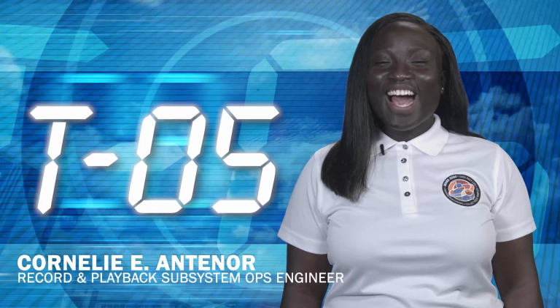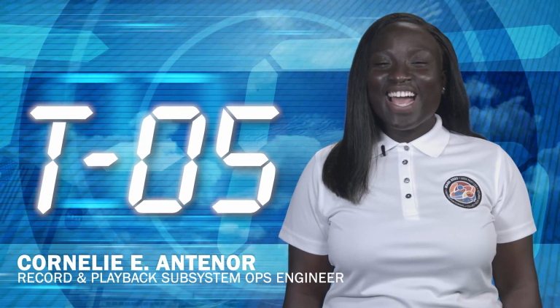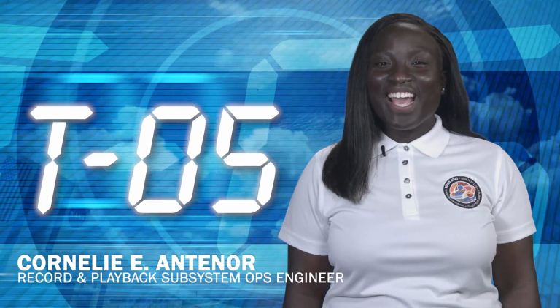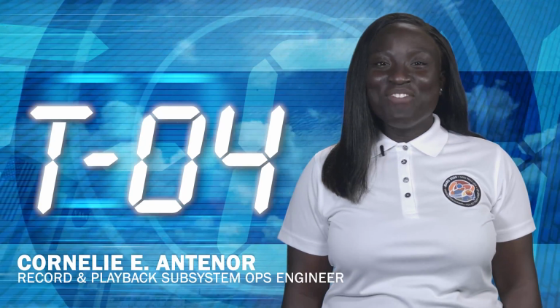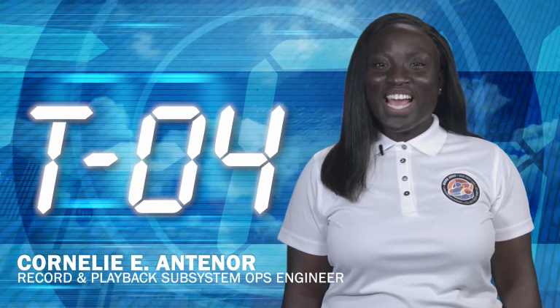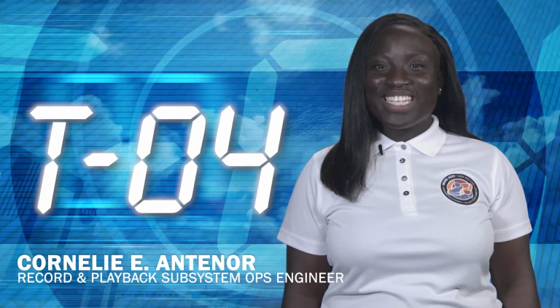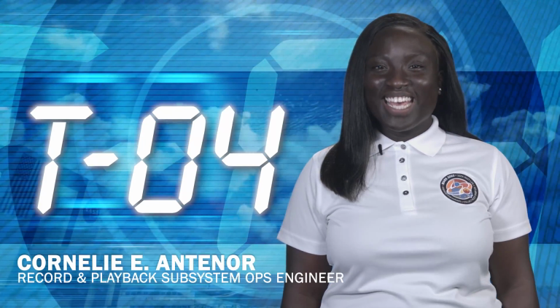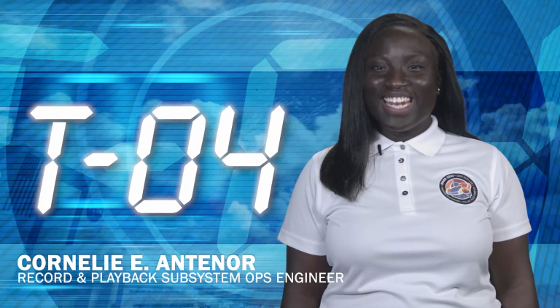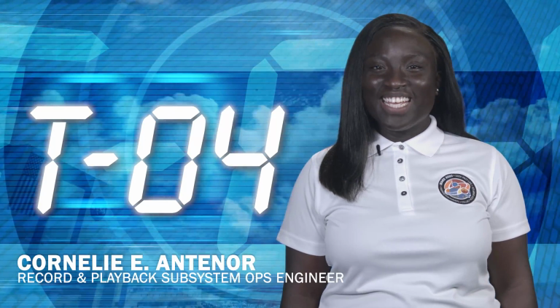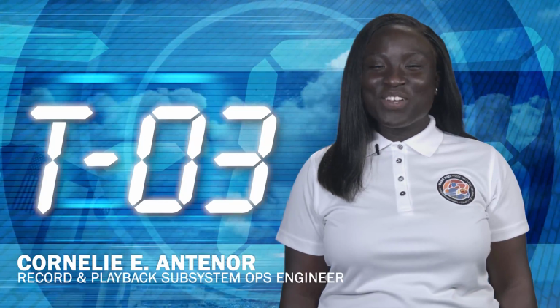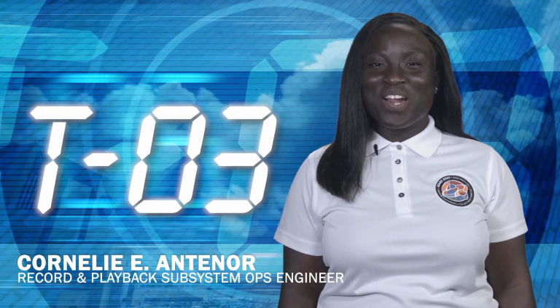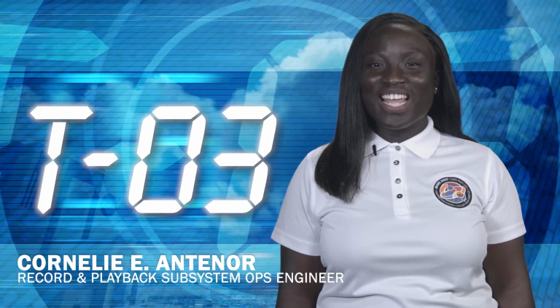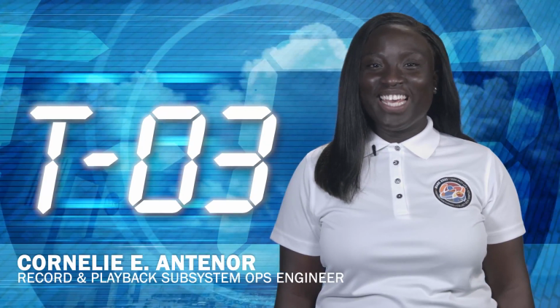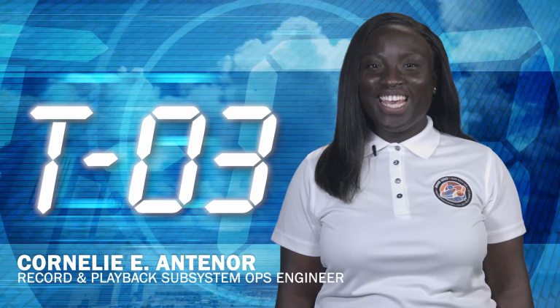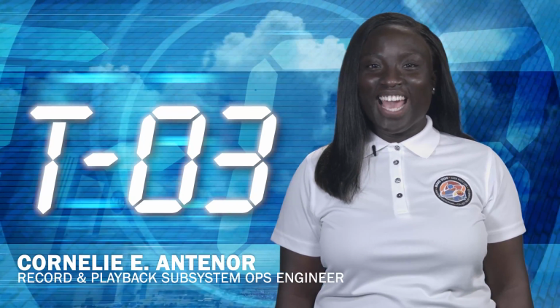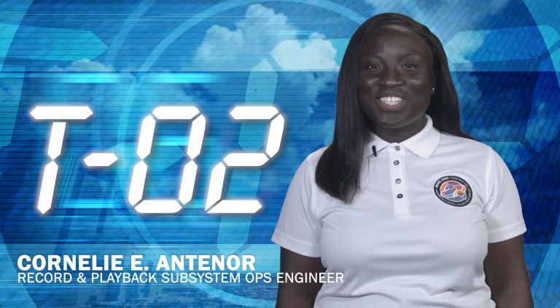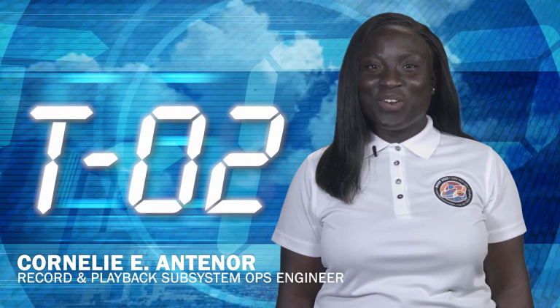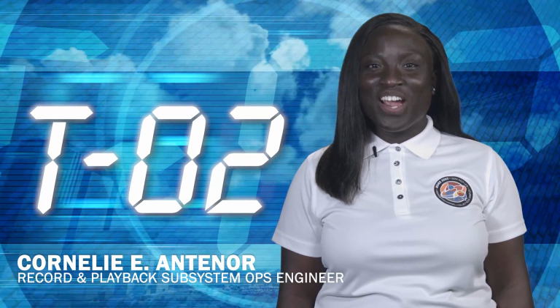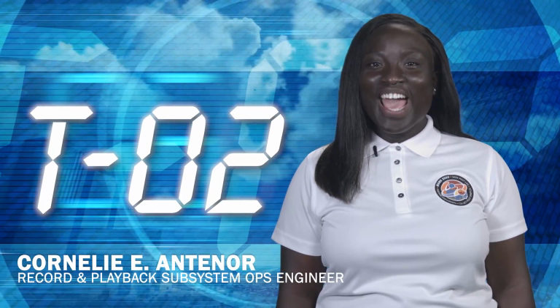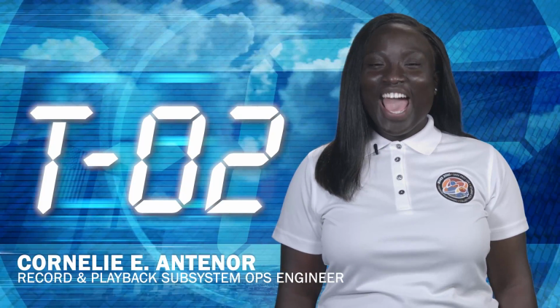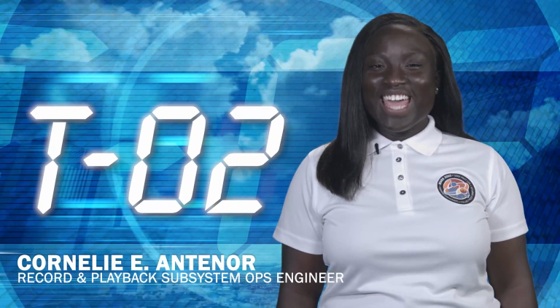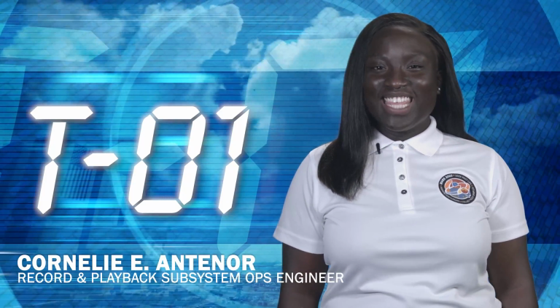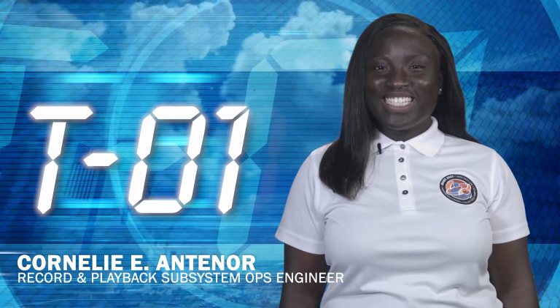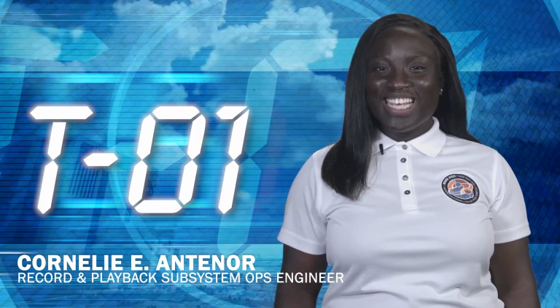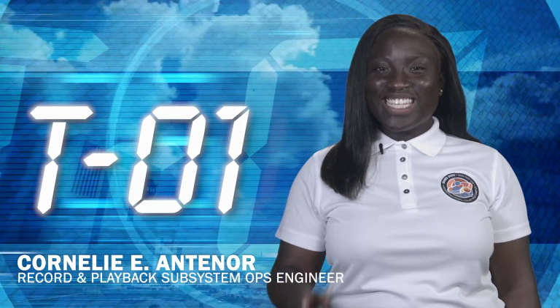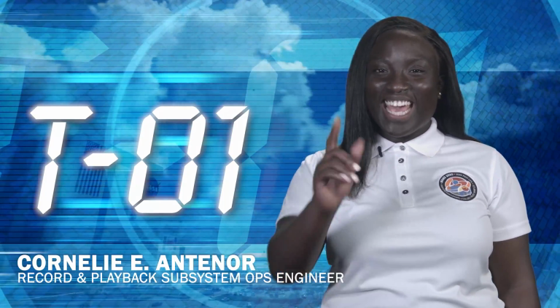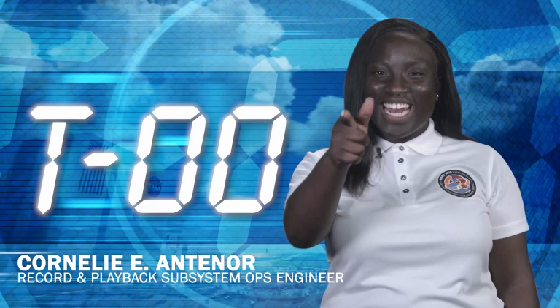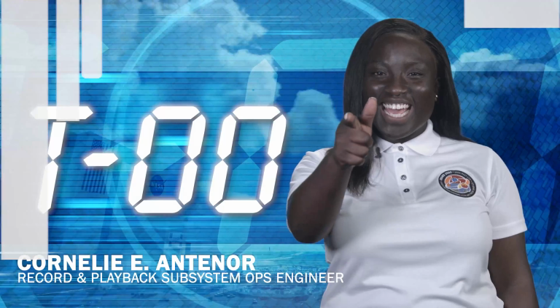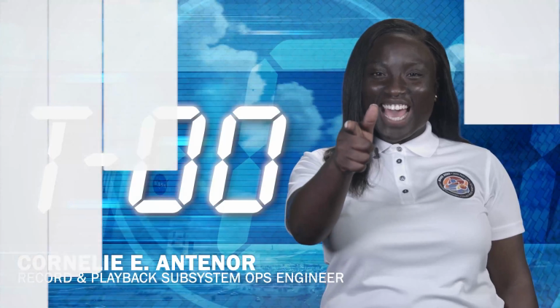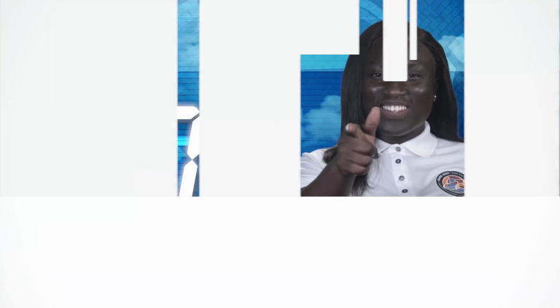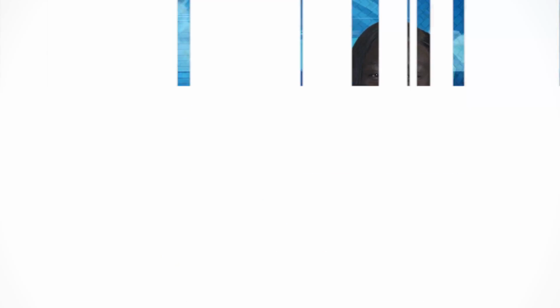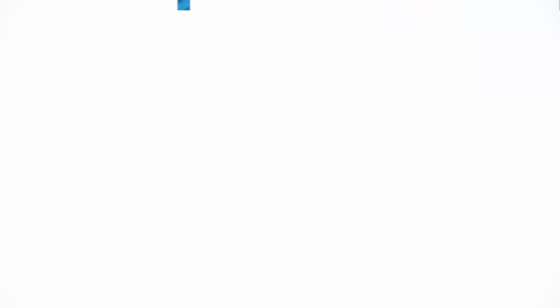Hi, I'm NASA Kennedy's Cornelie E. Antenor, and this is Kennedy Countdown!